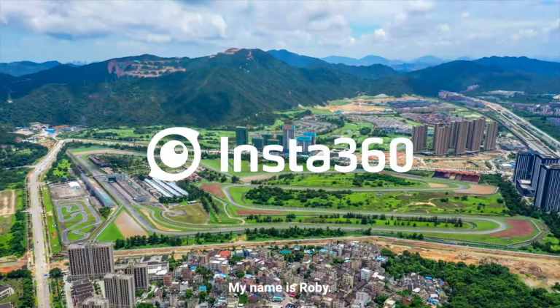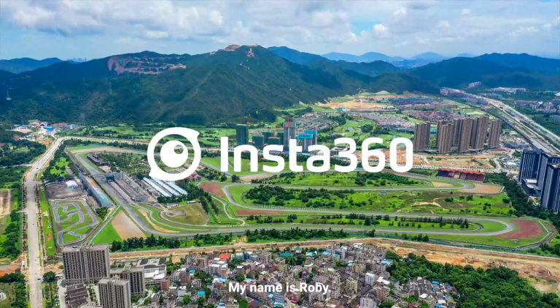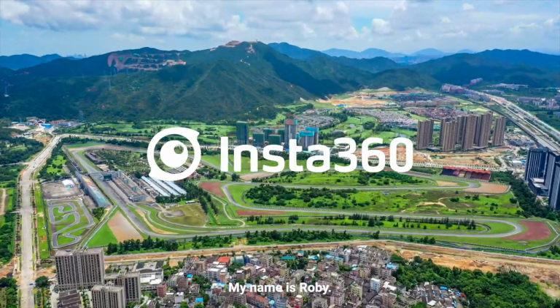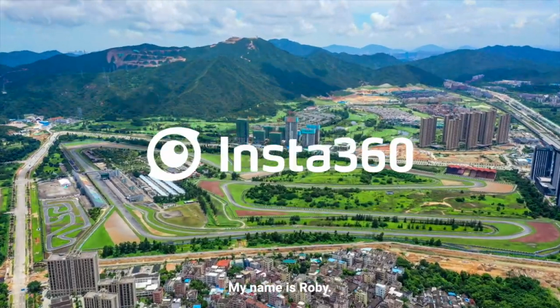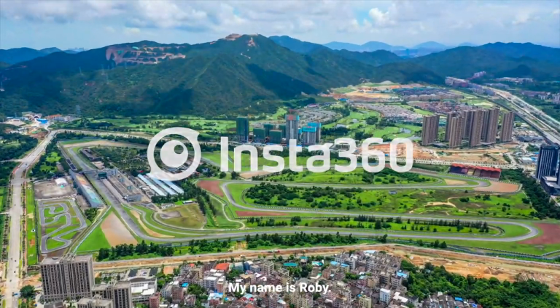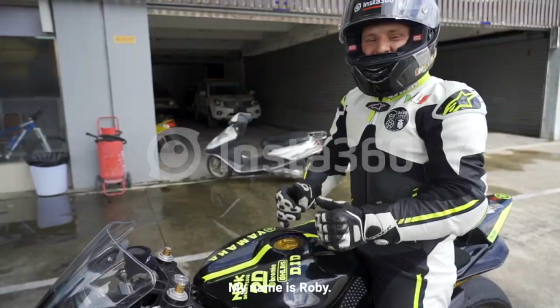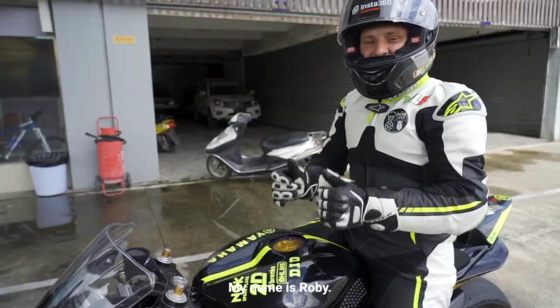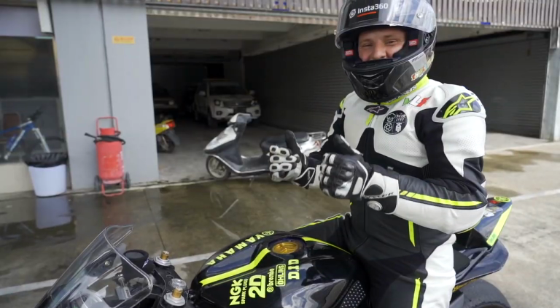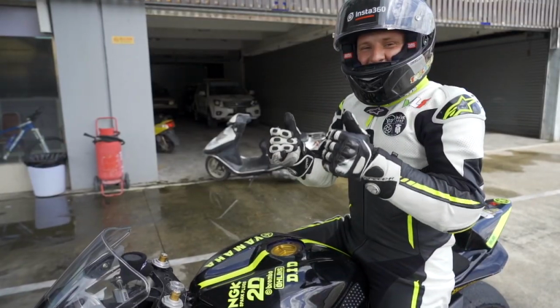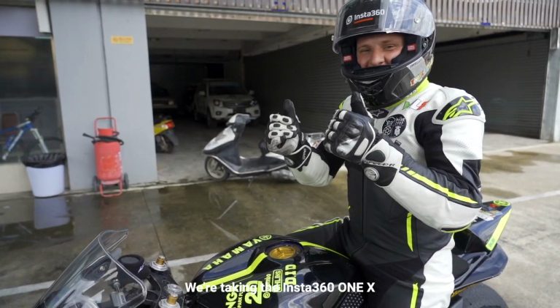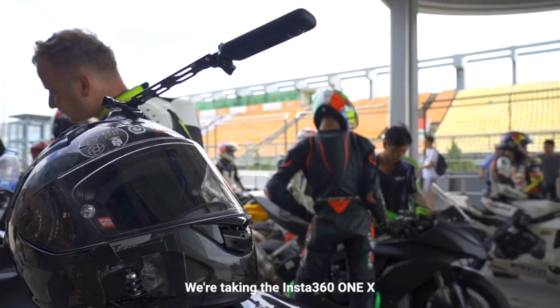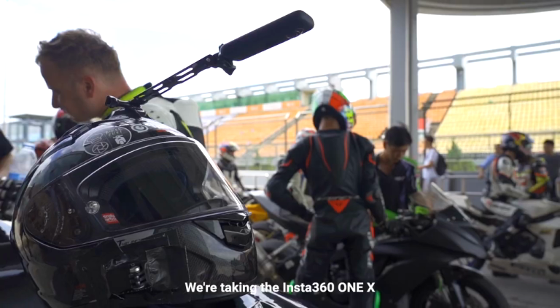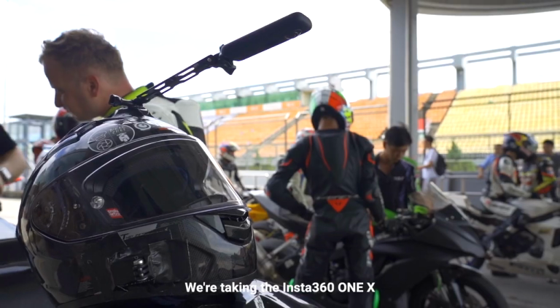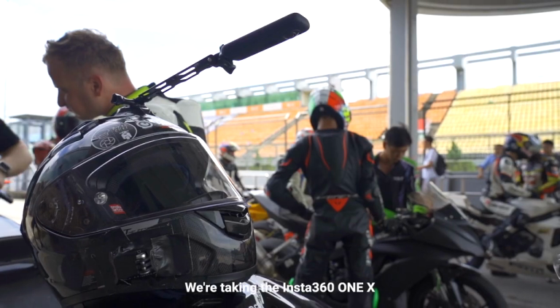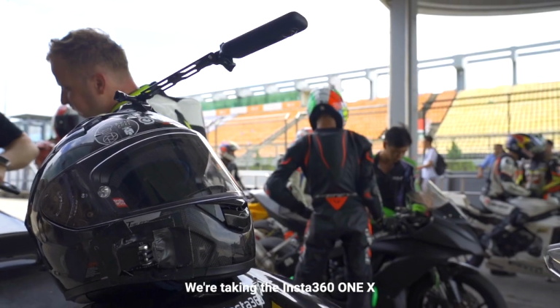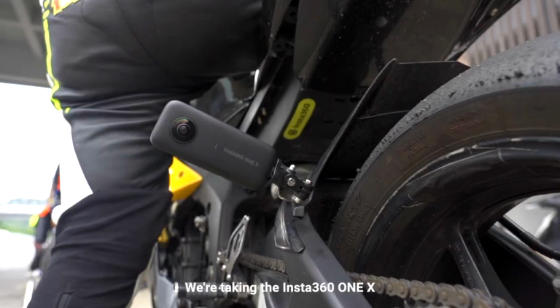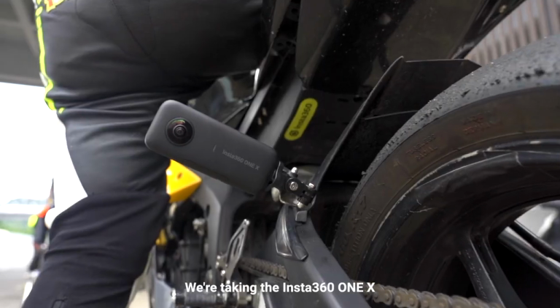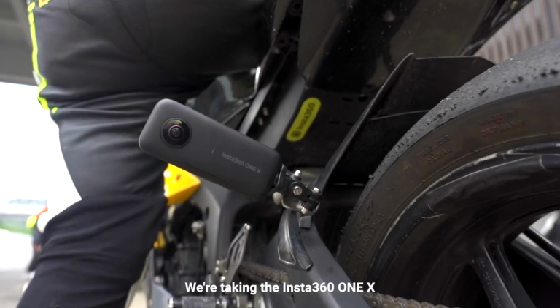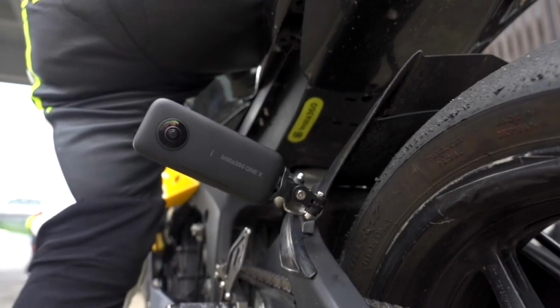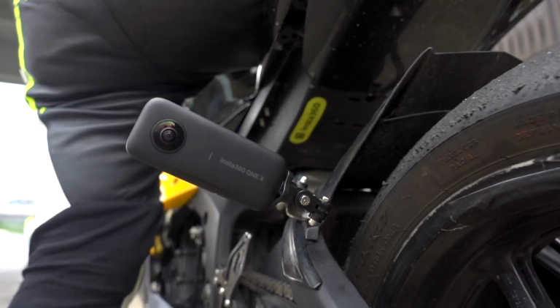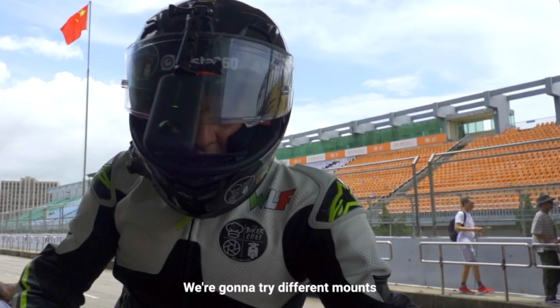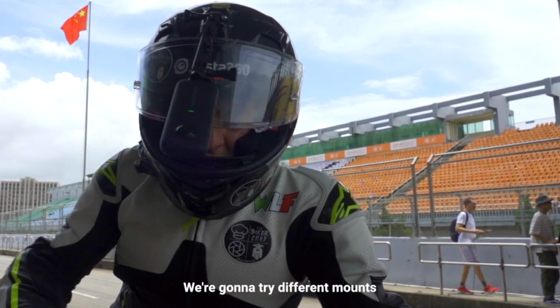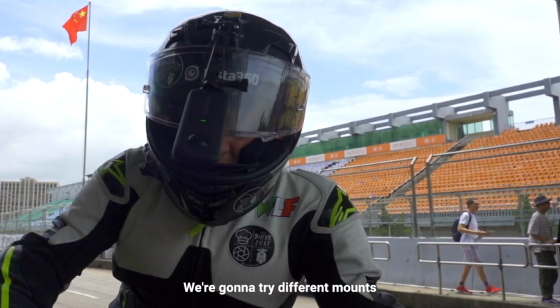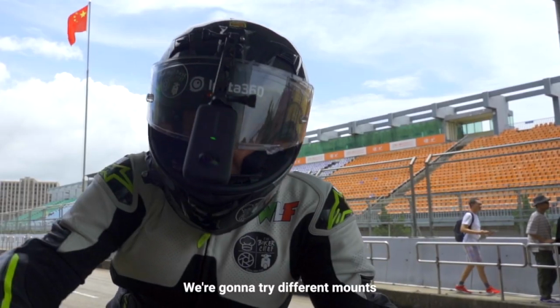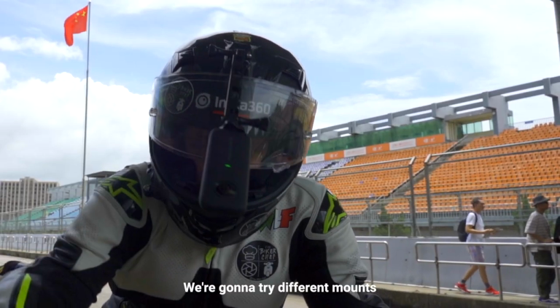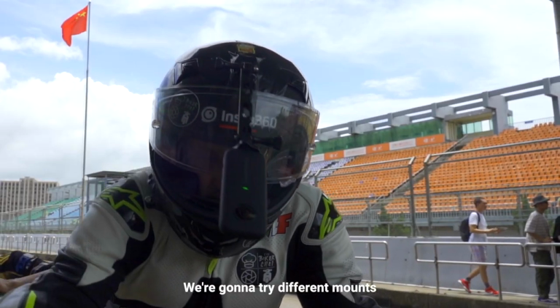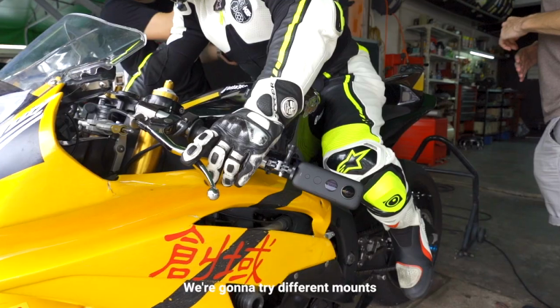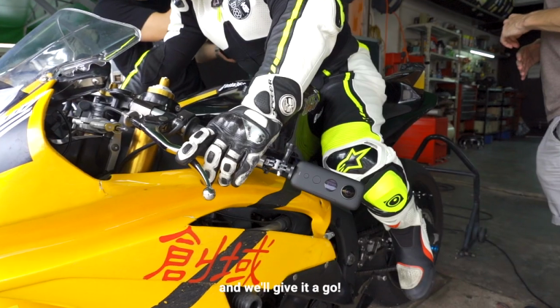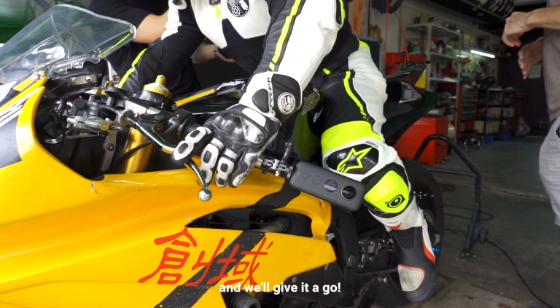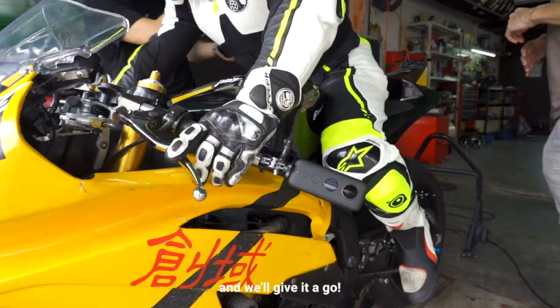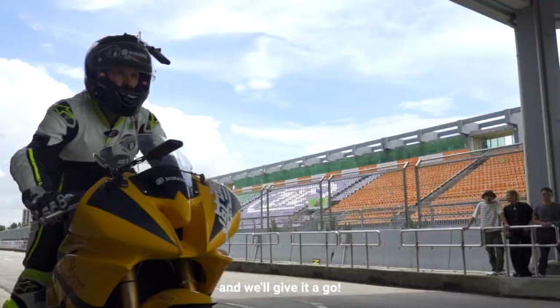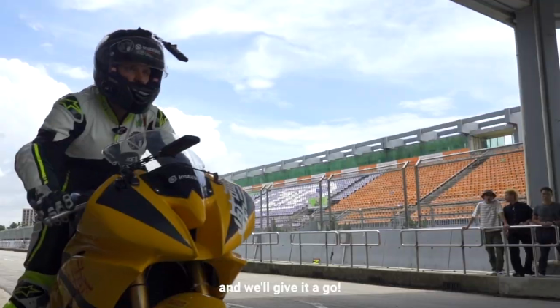My name is Robby. We're taking the Insta360 ONE X, we're going to try different mounts and give it a go.